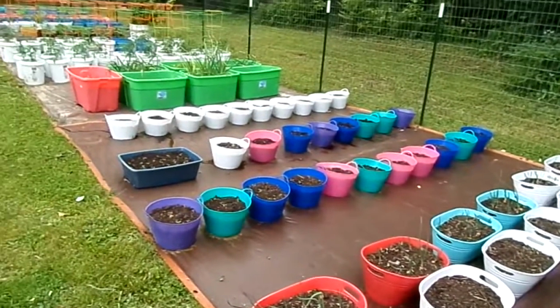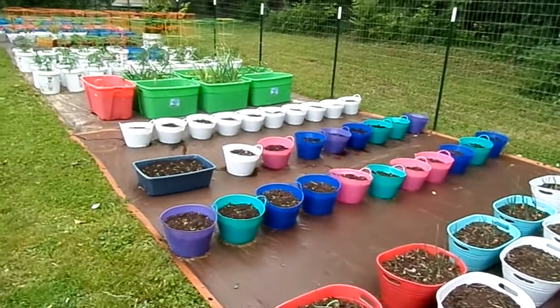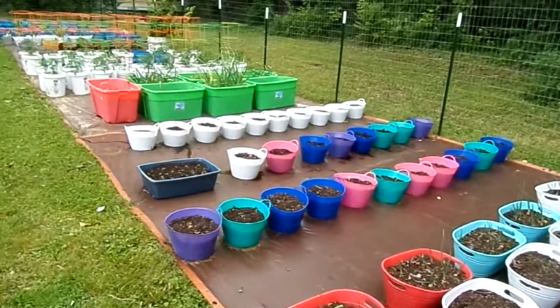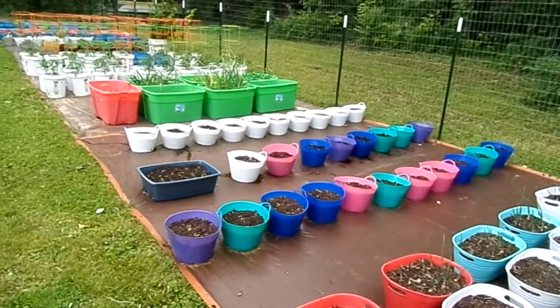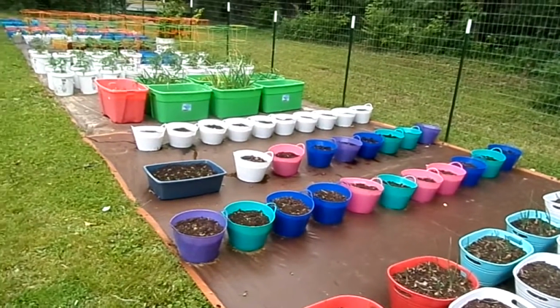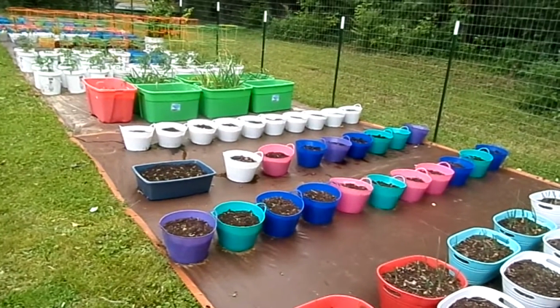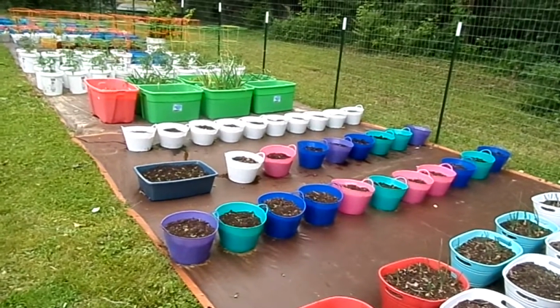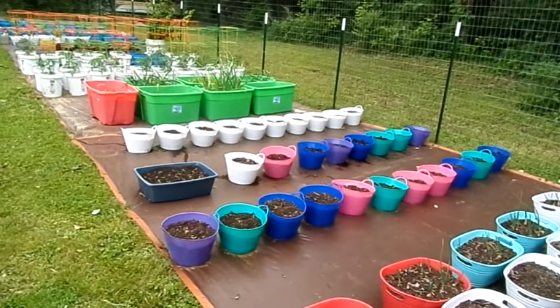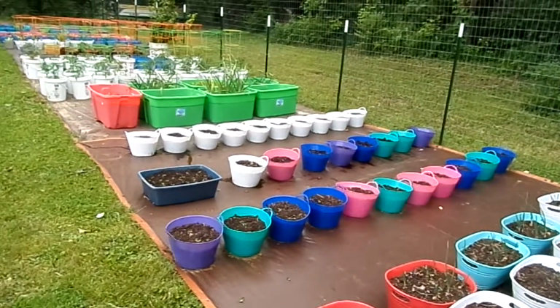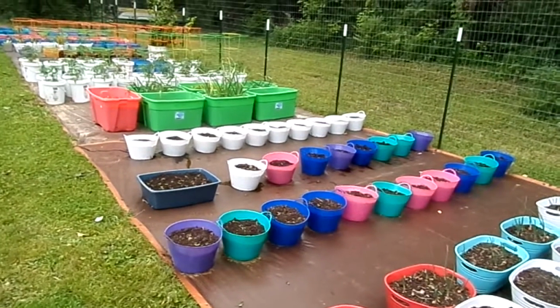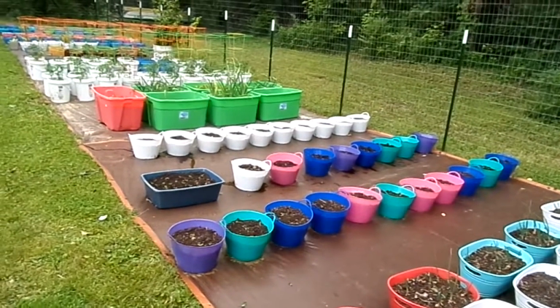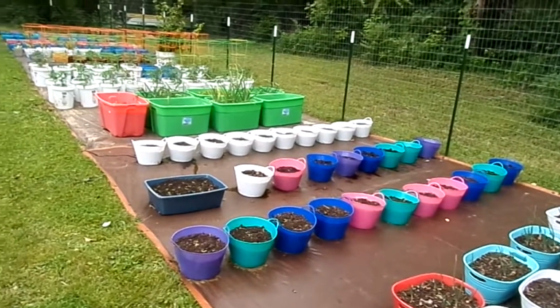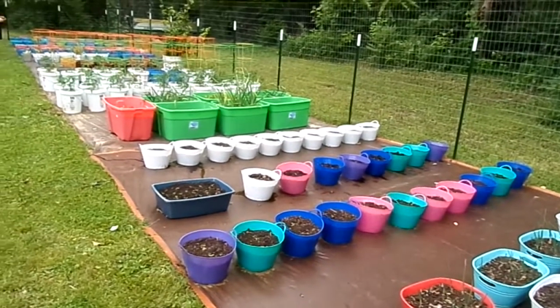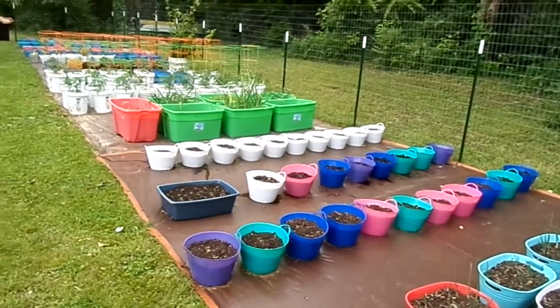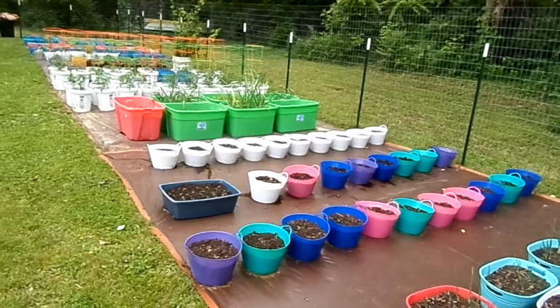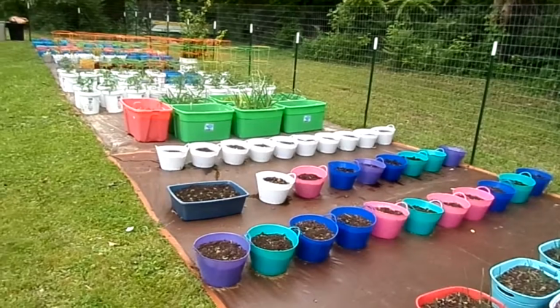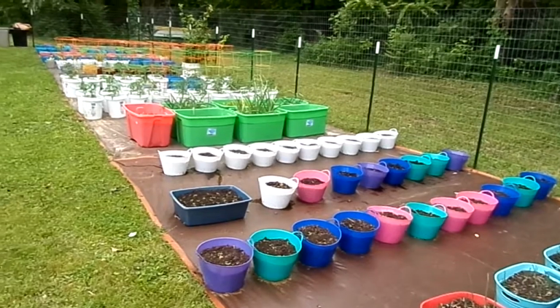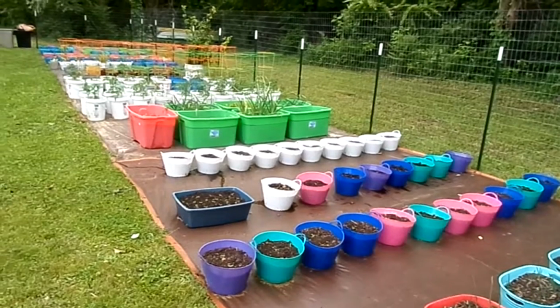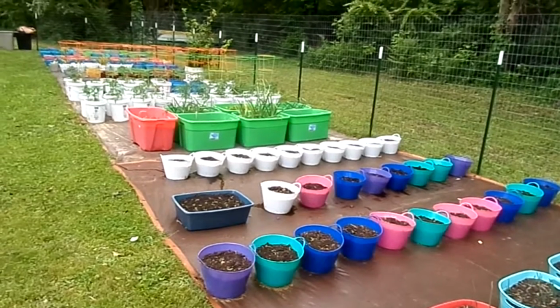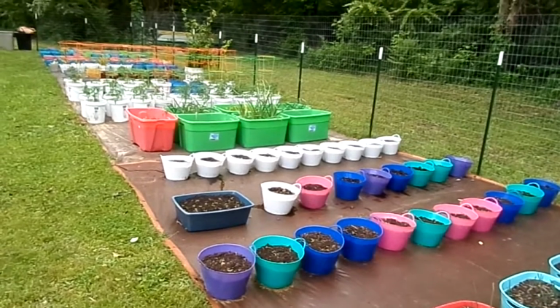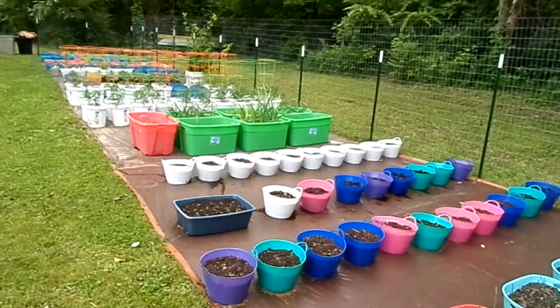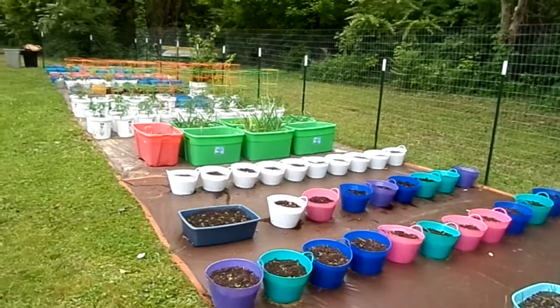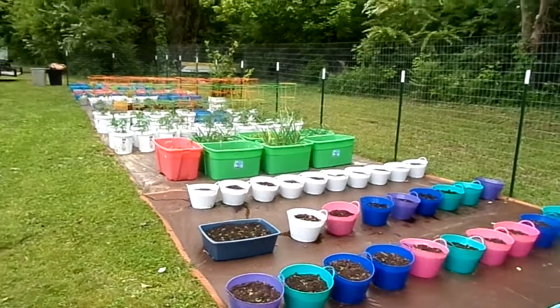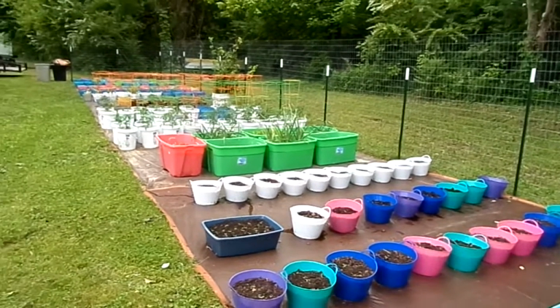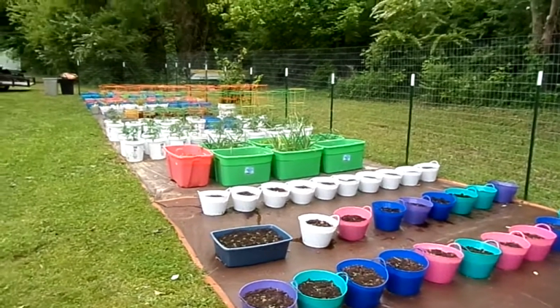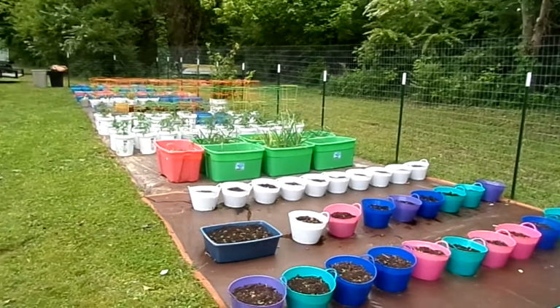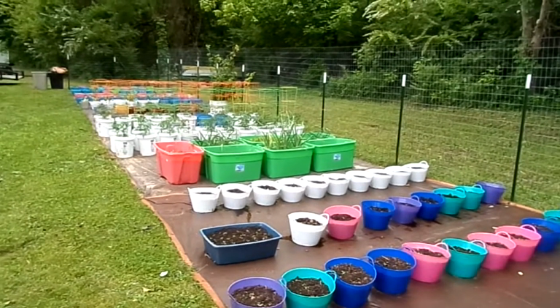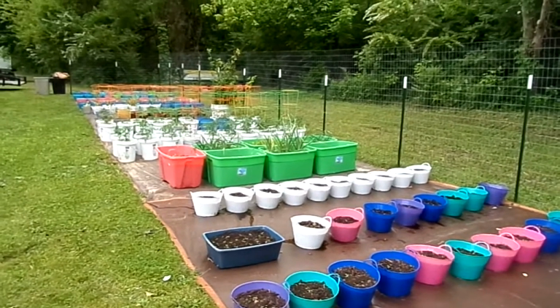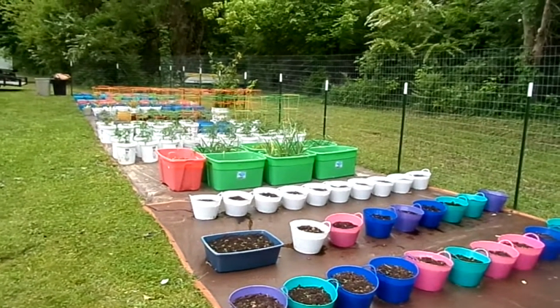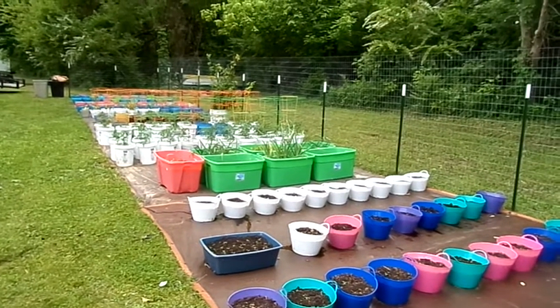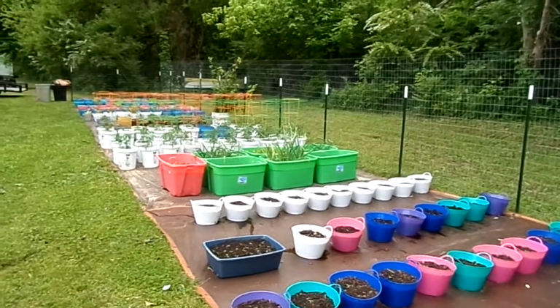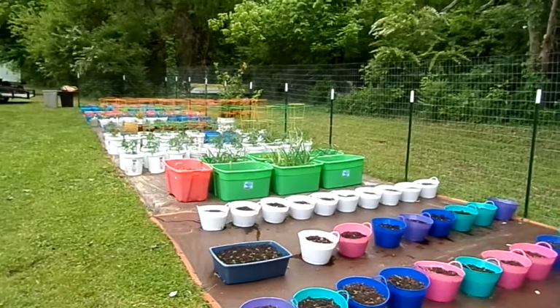We've added about thirteen extra feet here, and last year we added a little over a hundred more pots.